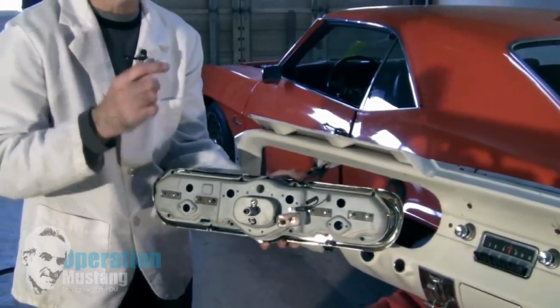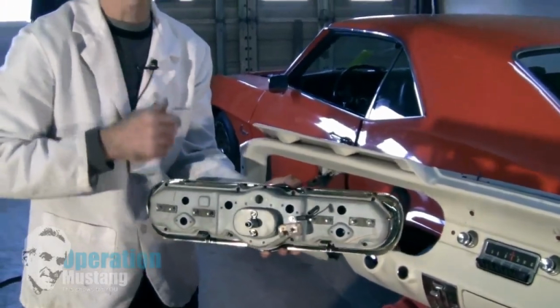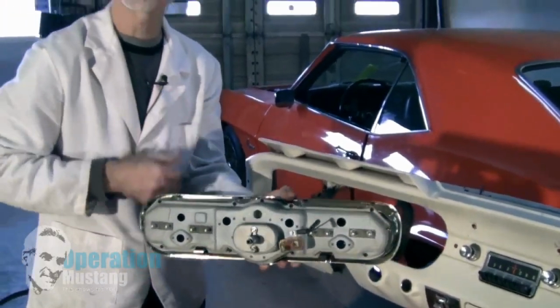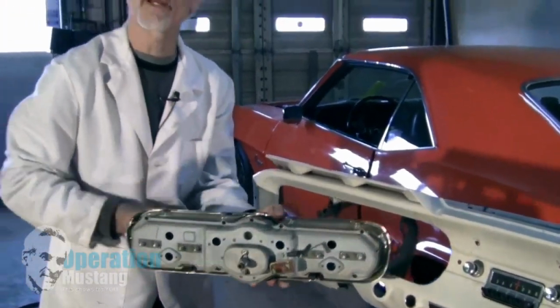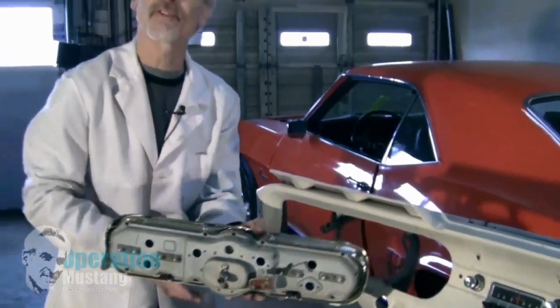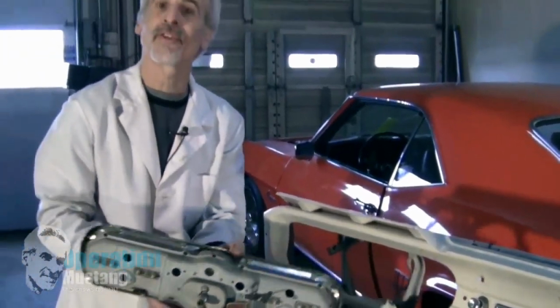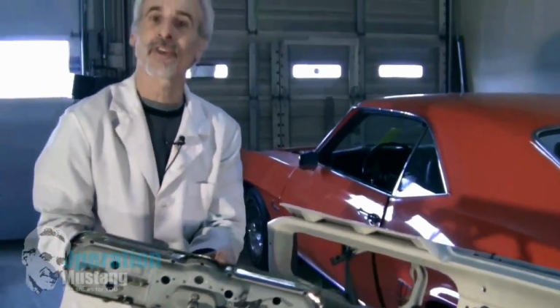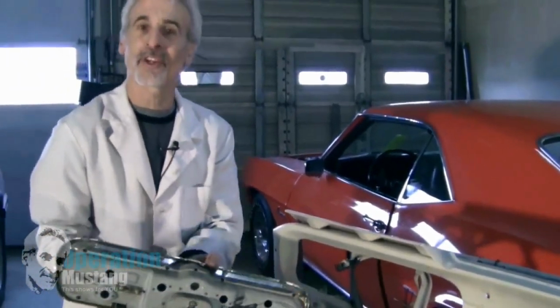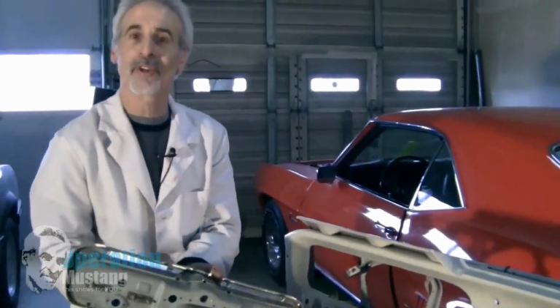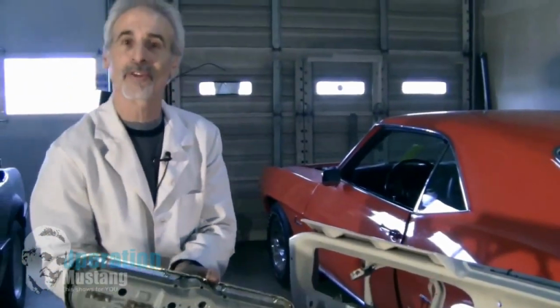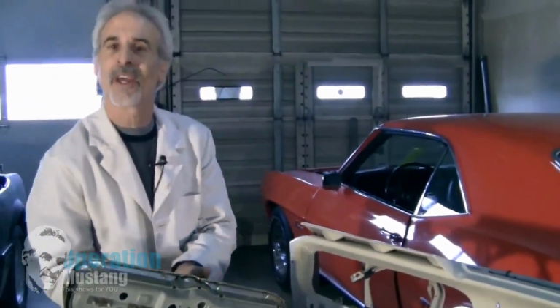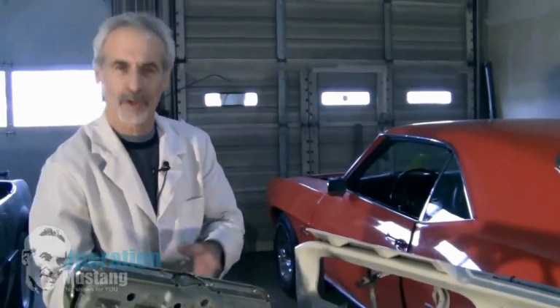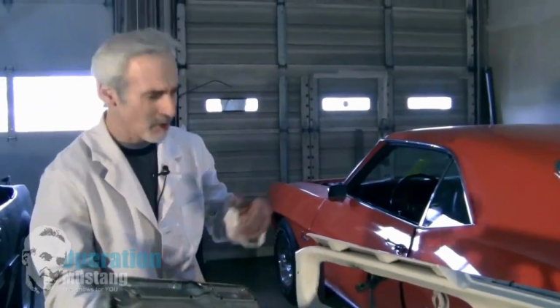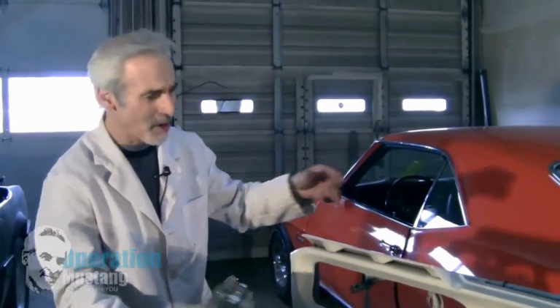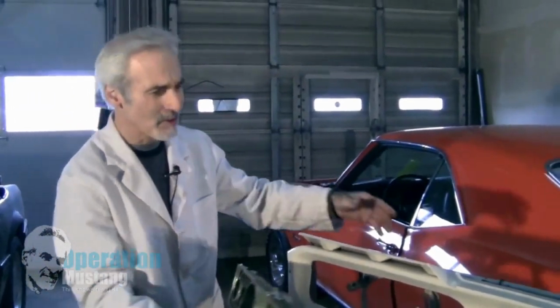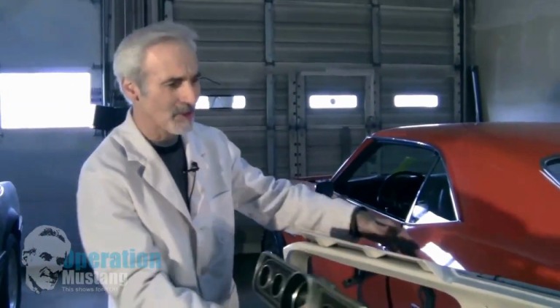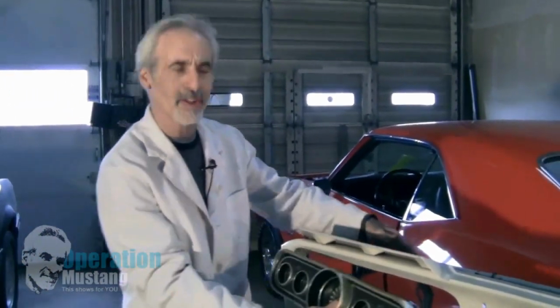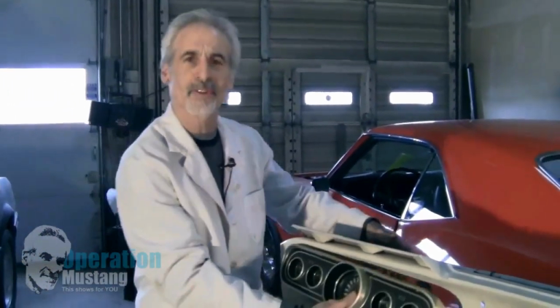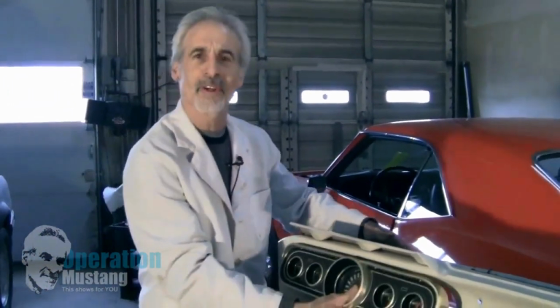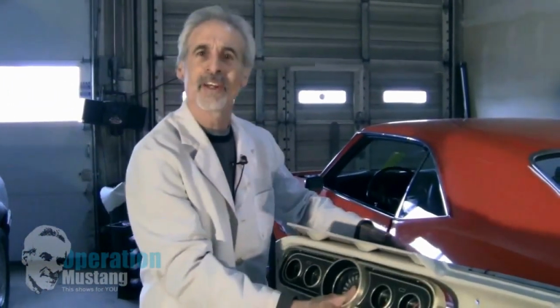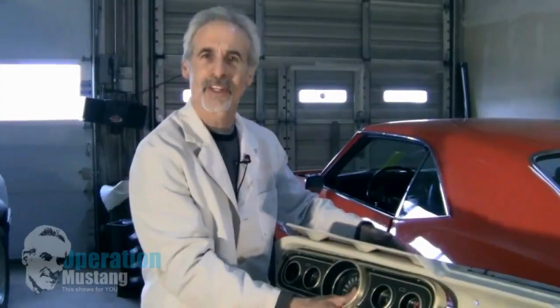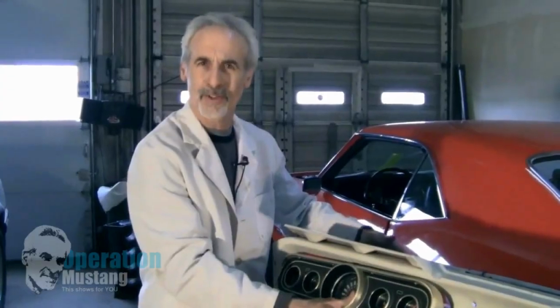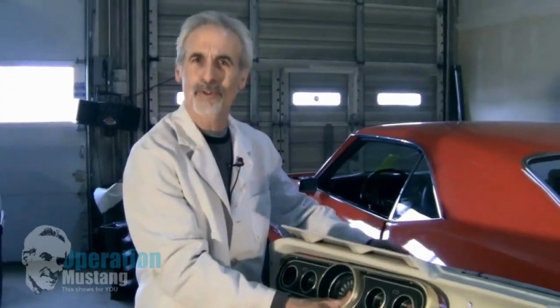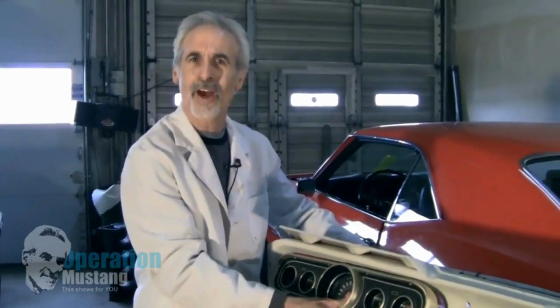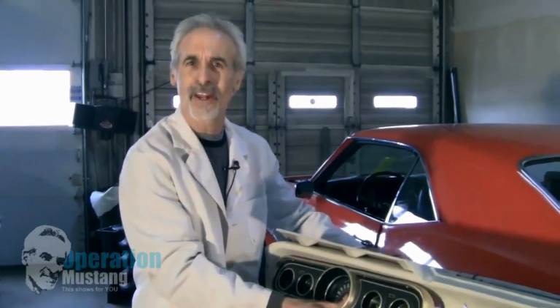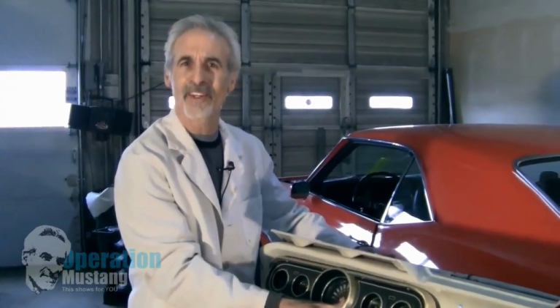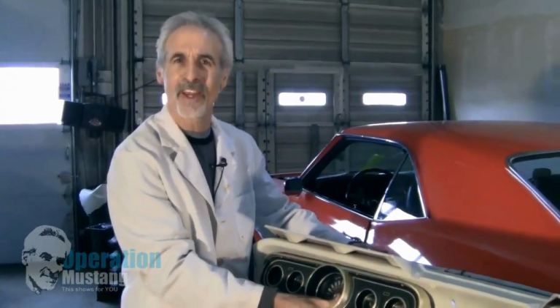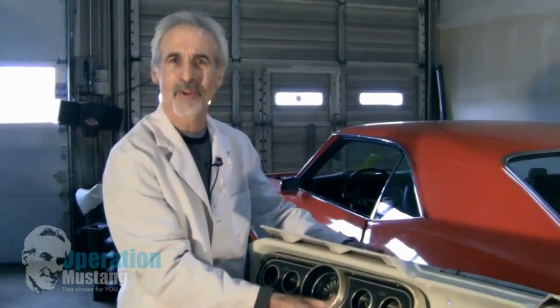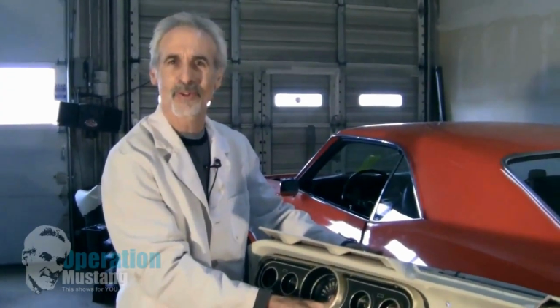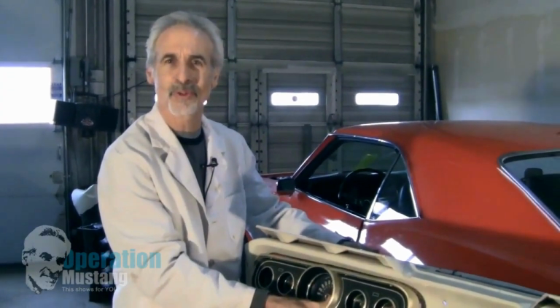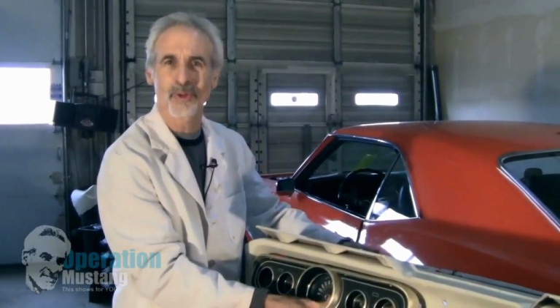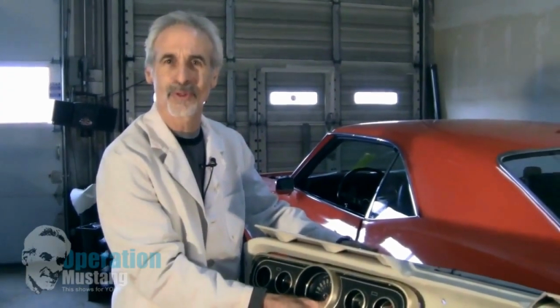So let's move on to the sending units and I'll show you how easy it is to get those out and how to diagnose those too.